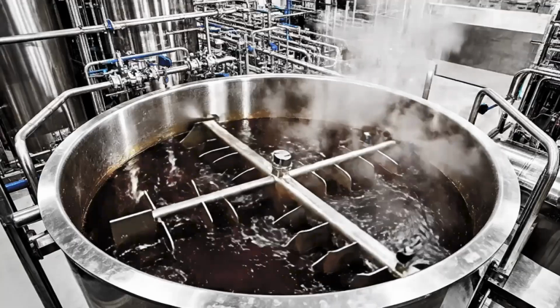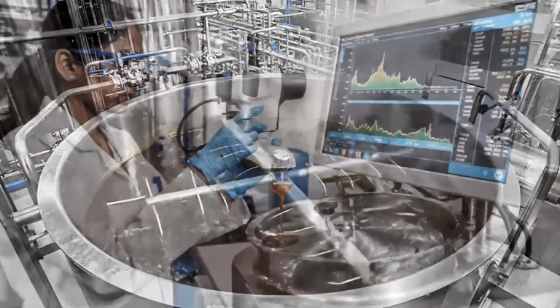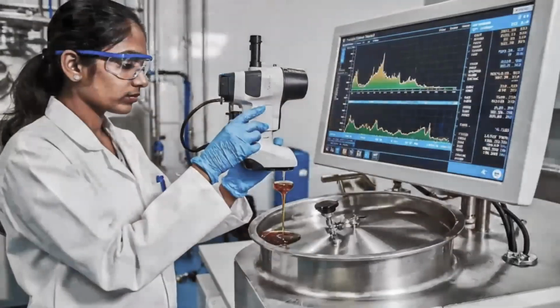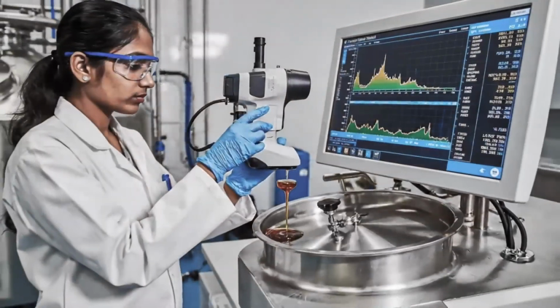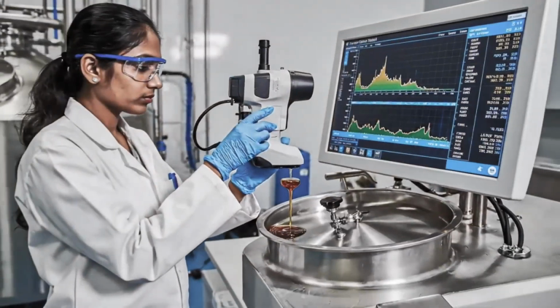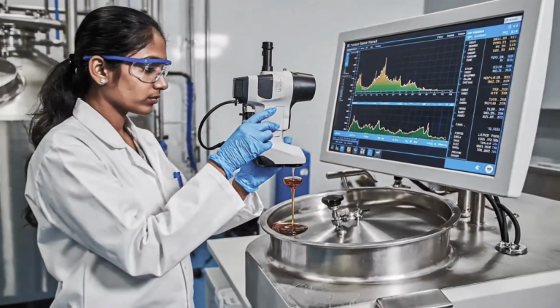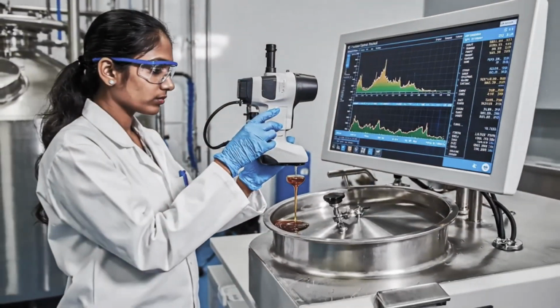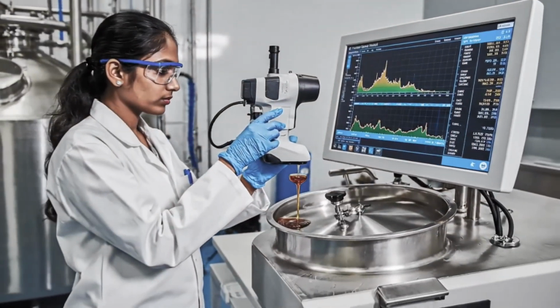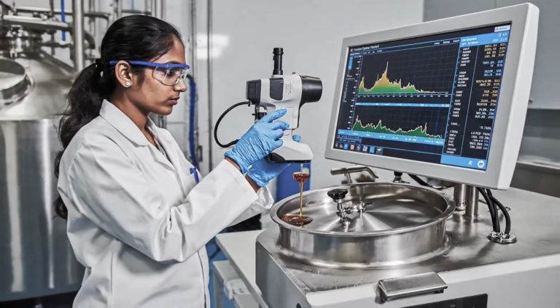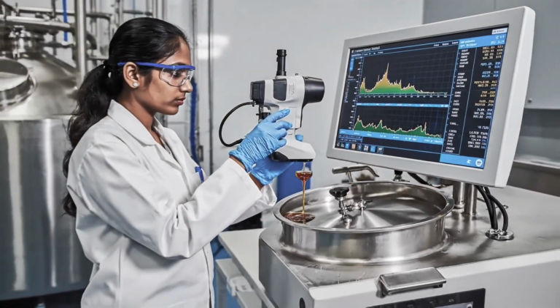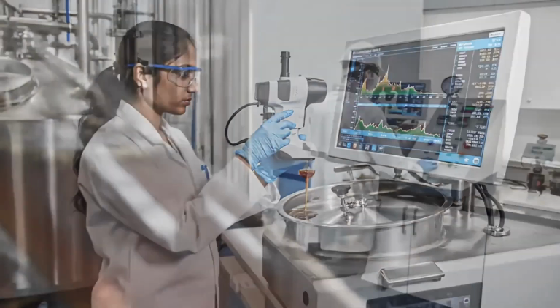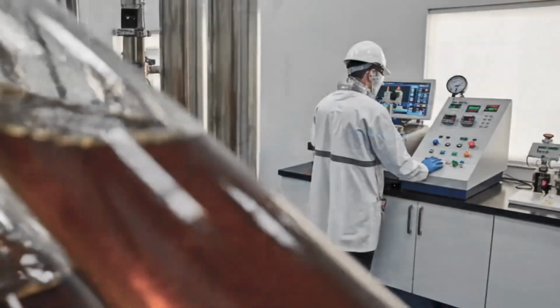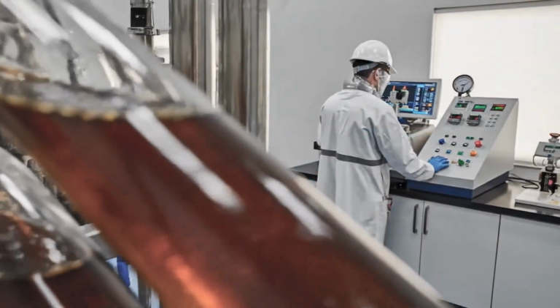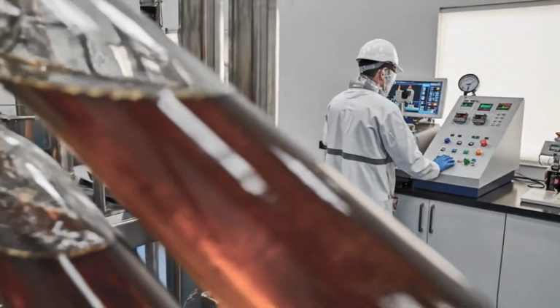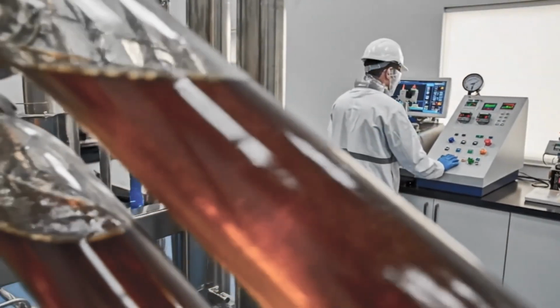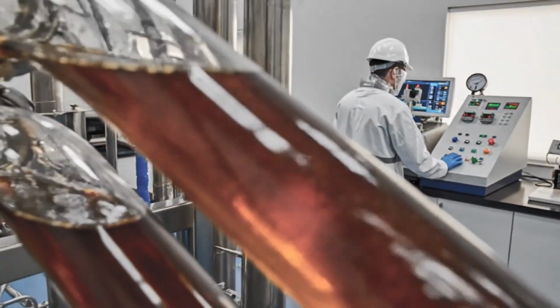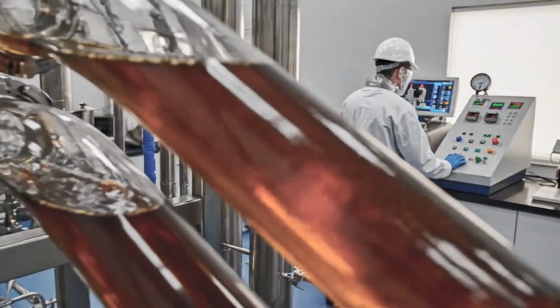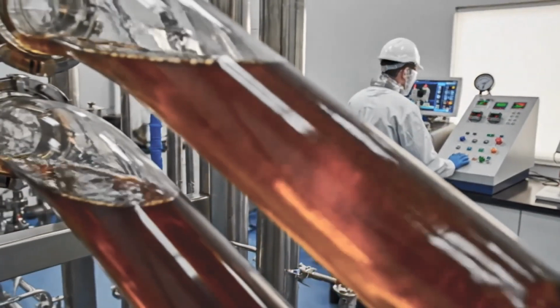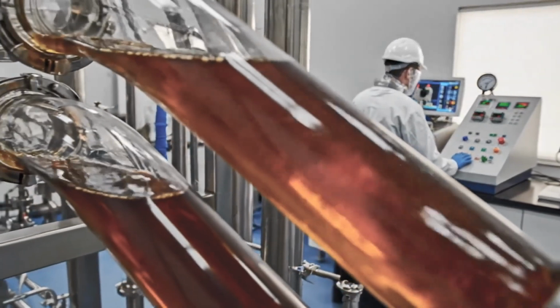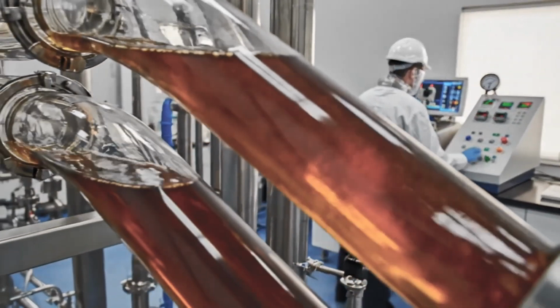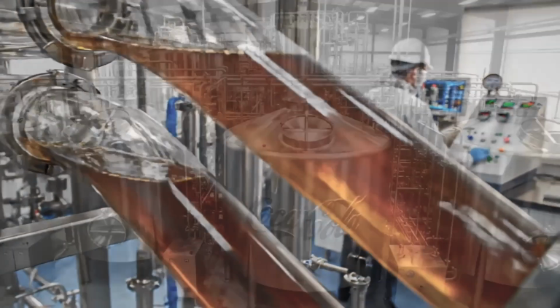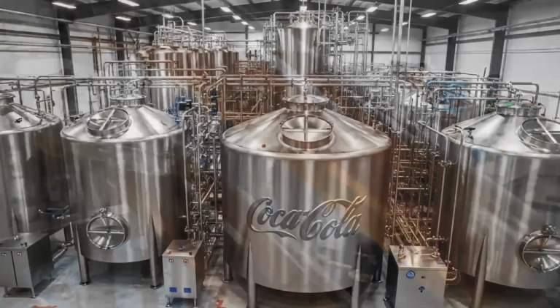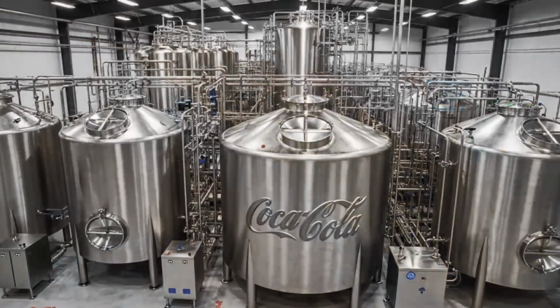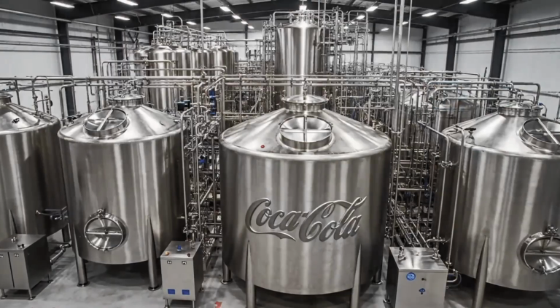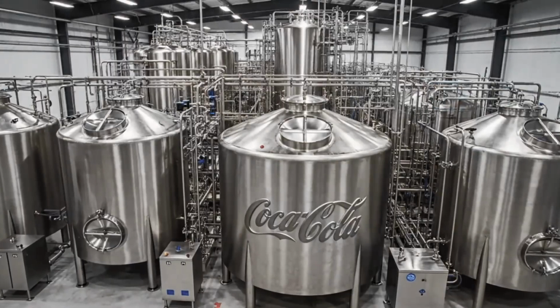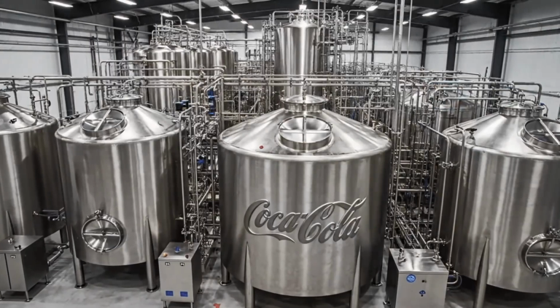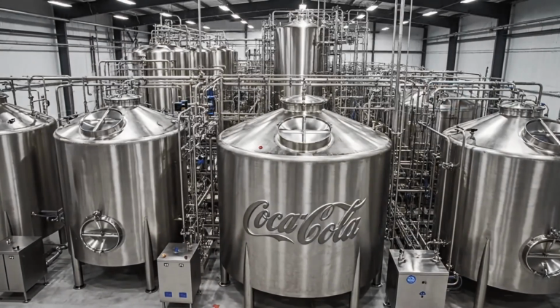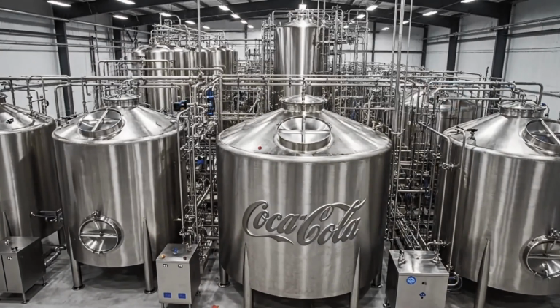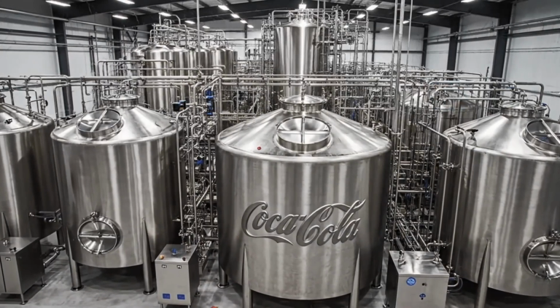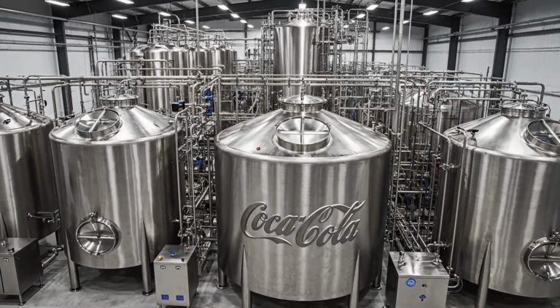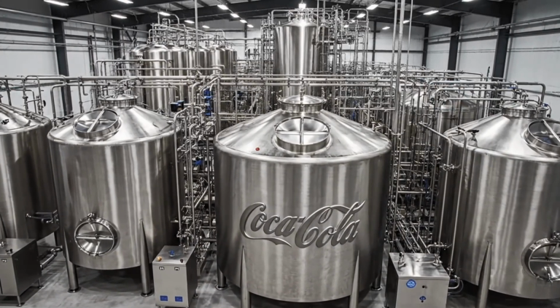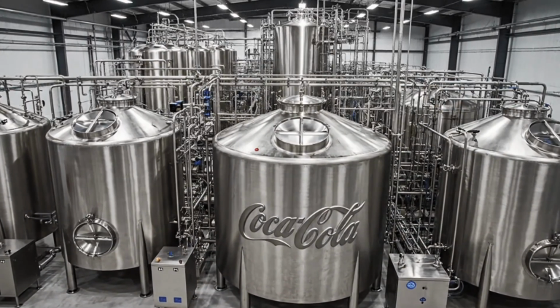Syrup is prepared in batches. Targets remain strict. Every batch follows the same steps.